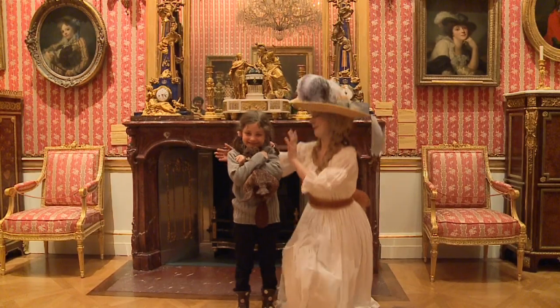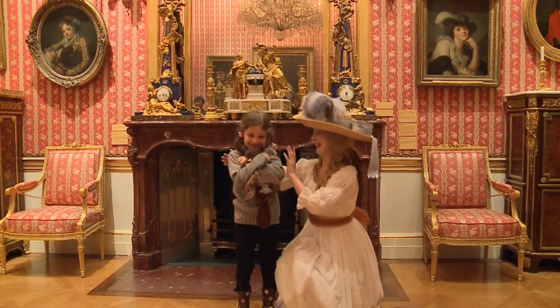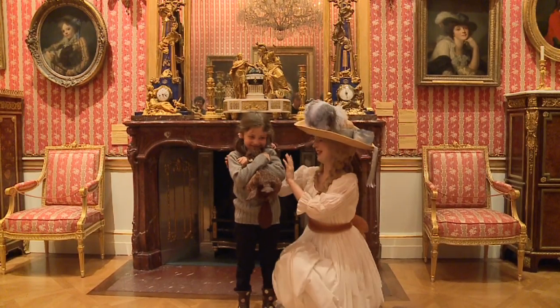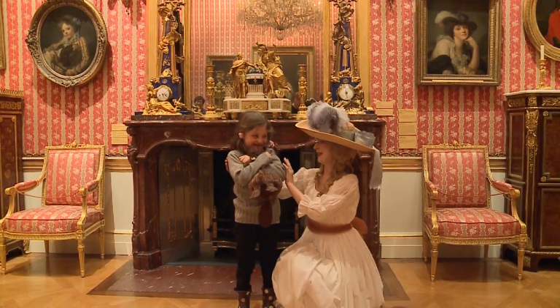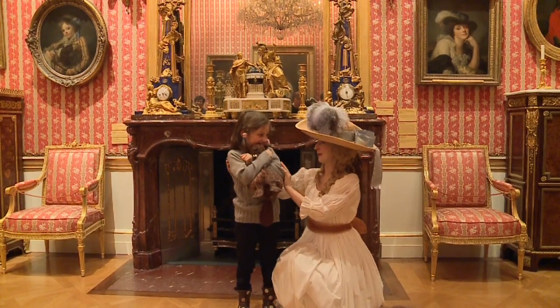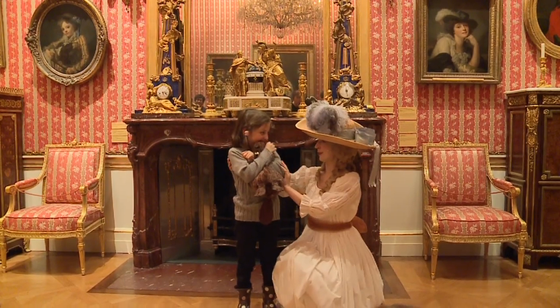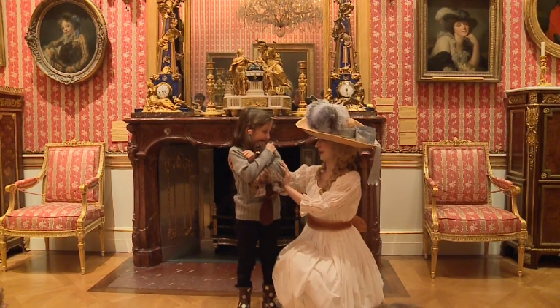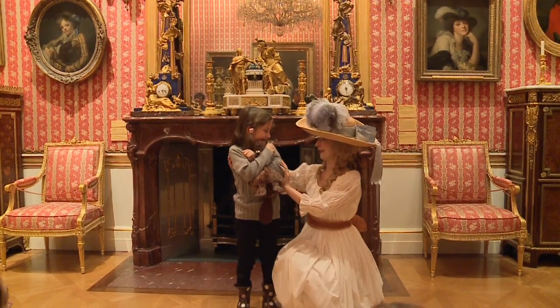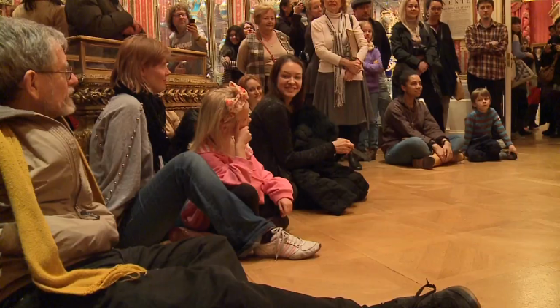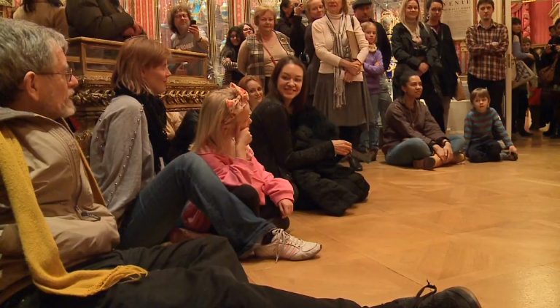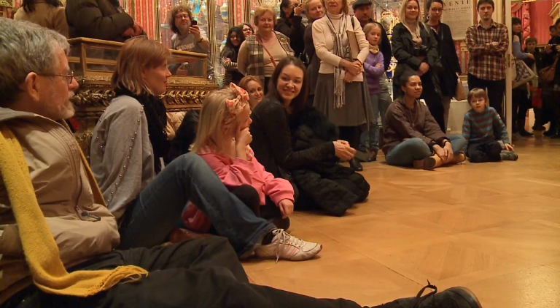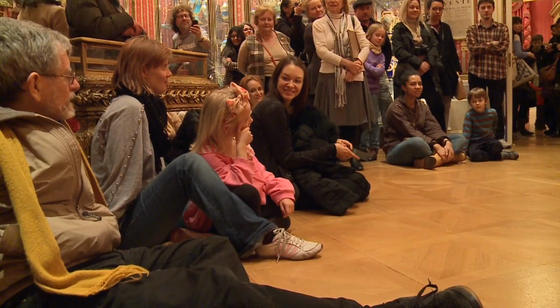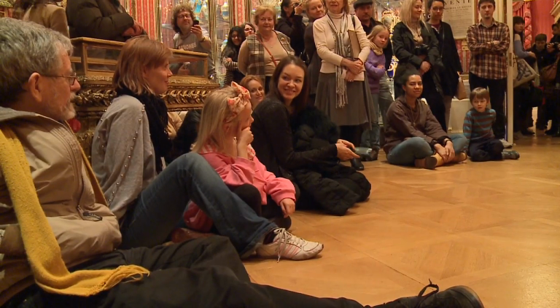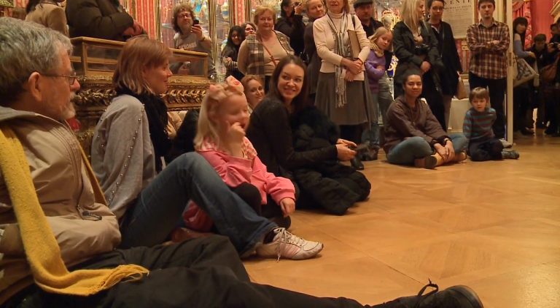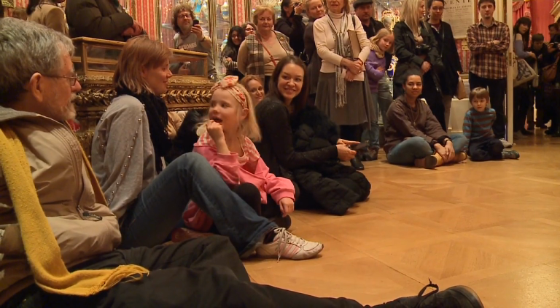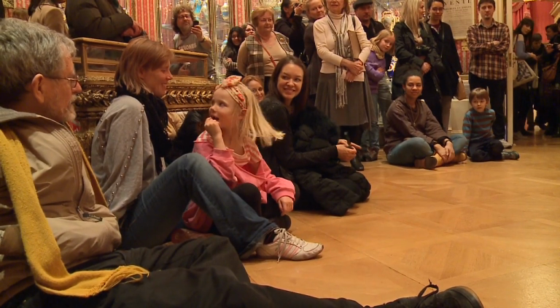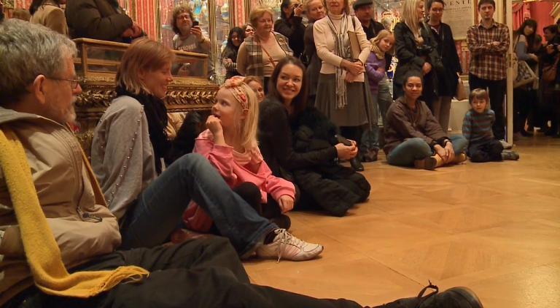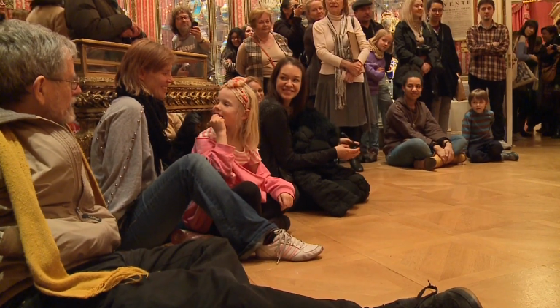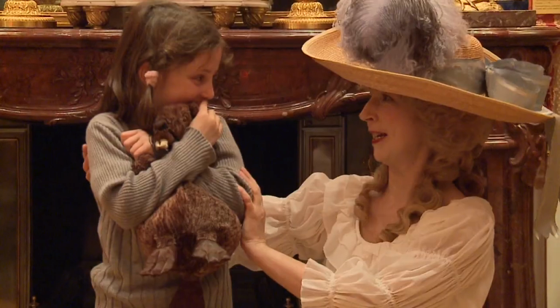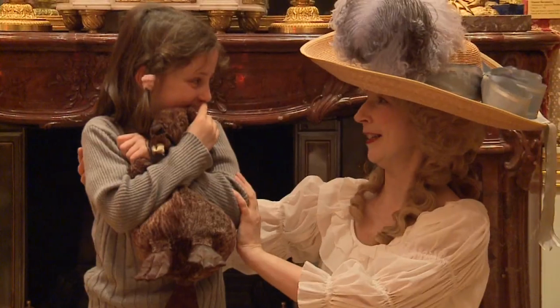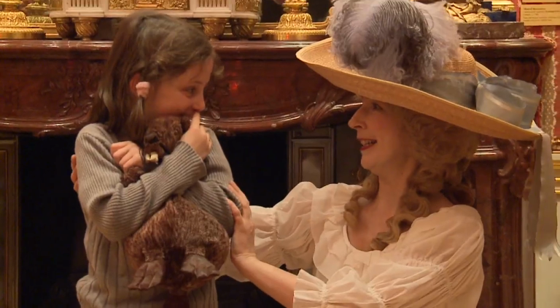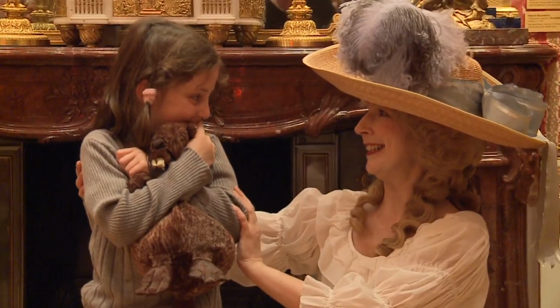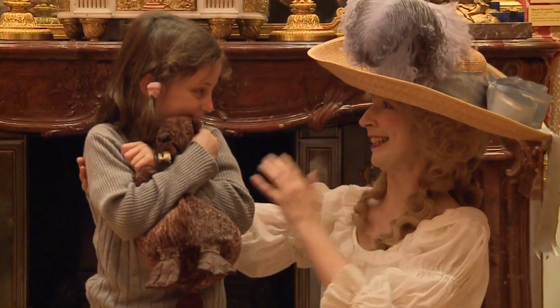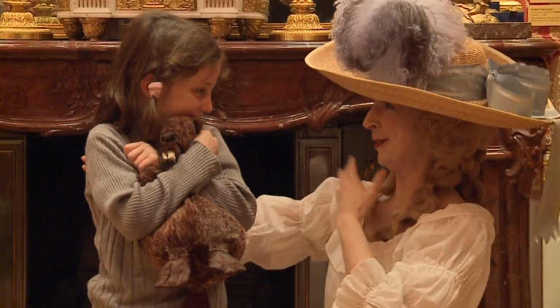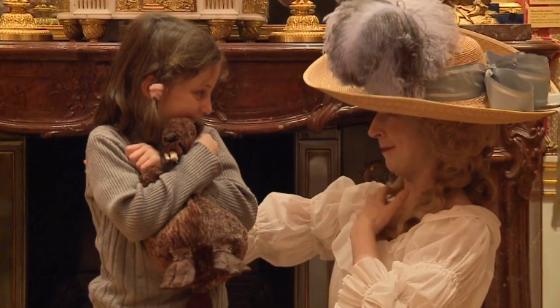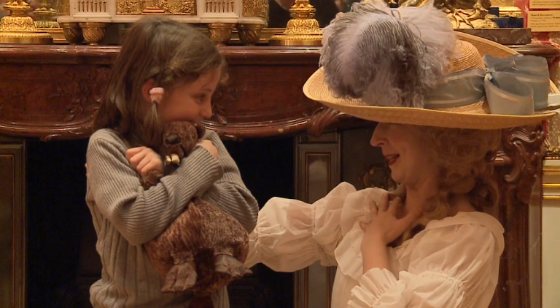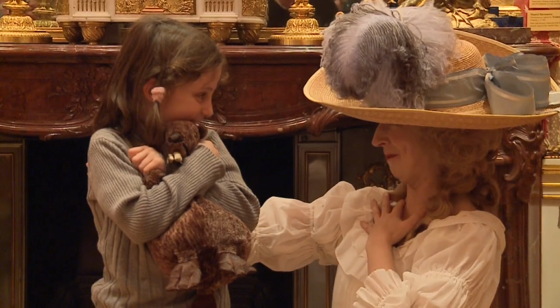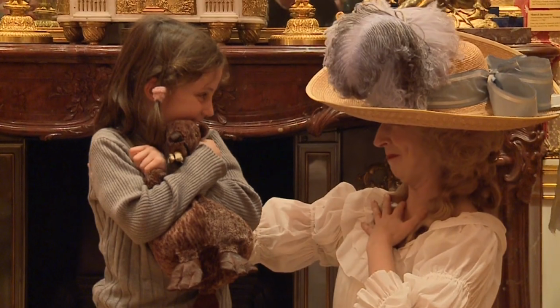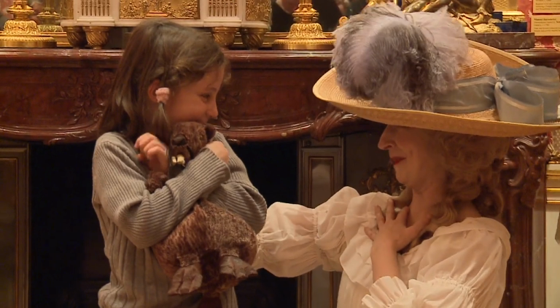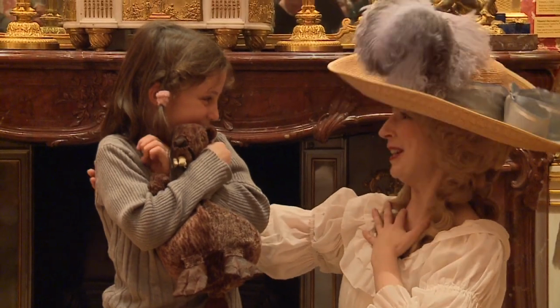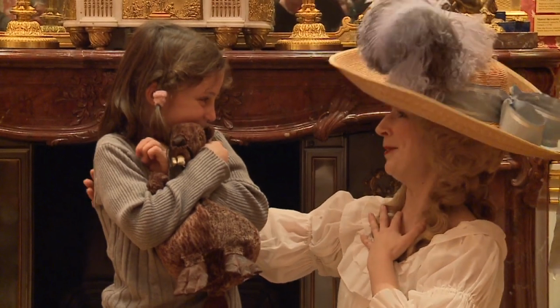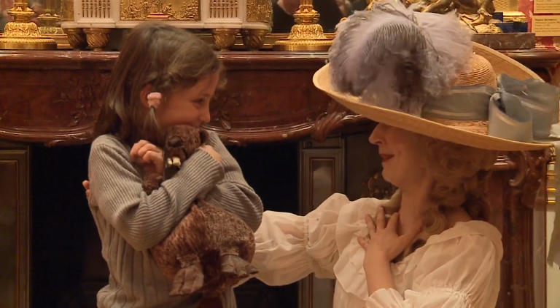My lovely creature, can you imagine for me that you are Marie Antoinette?